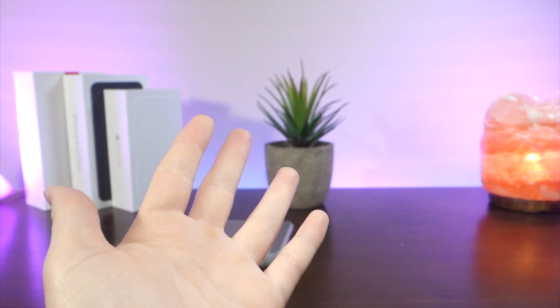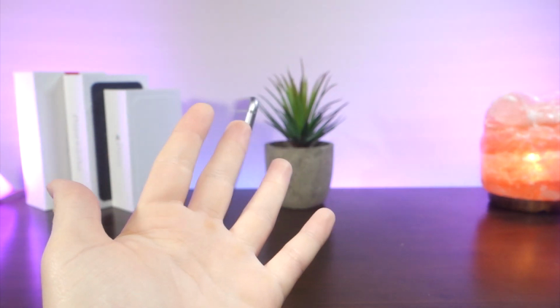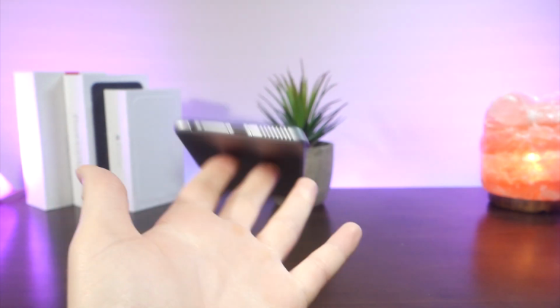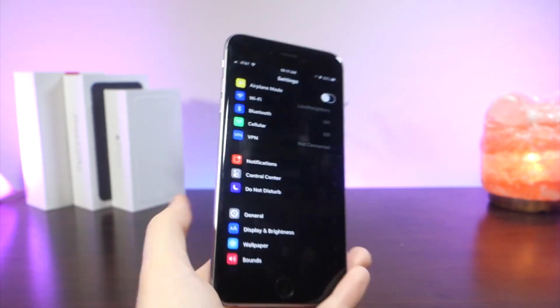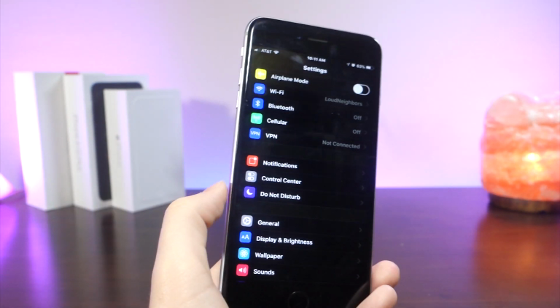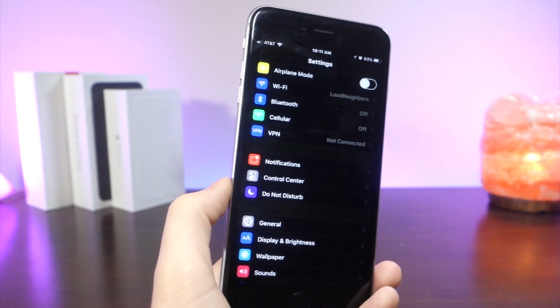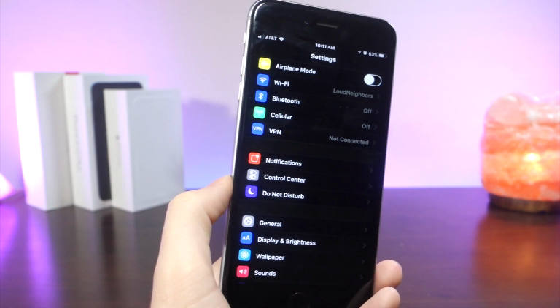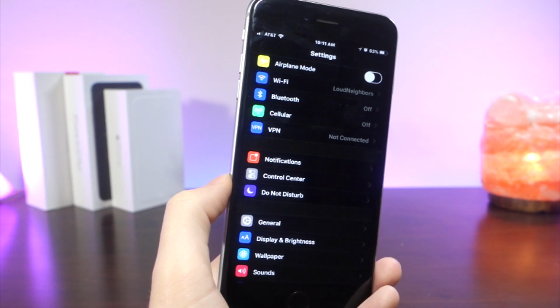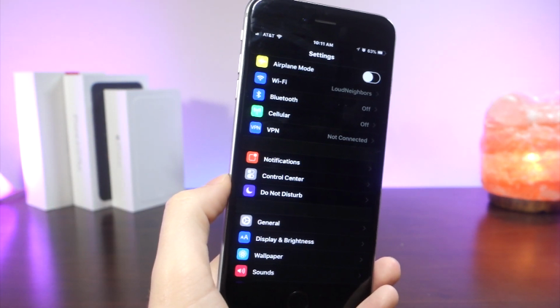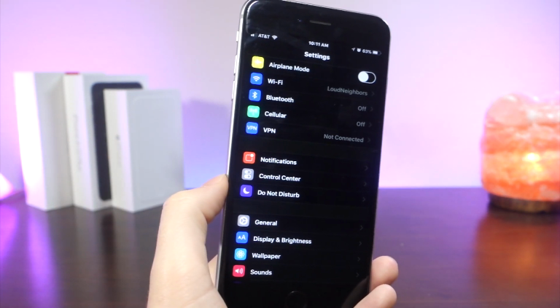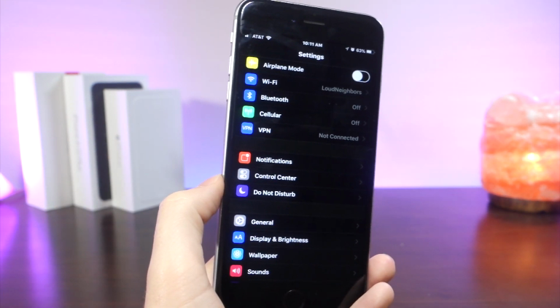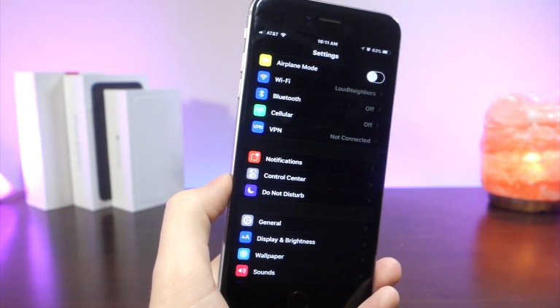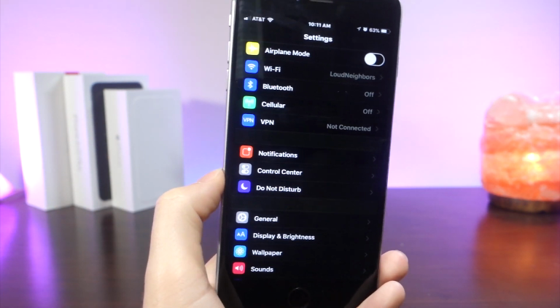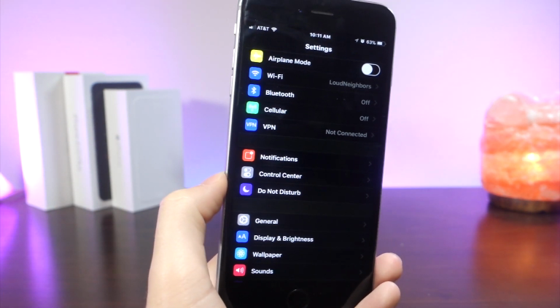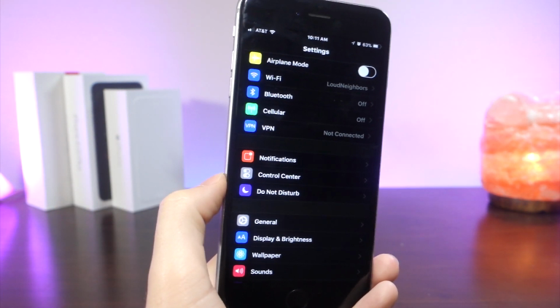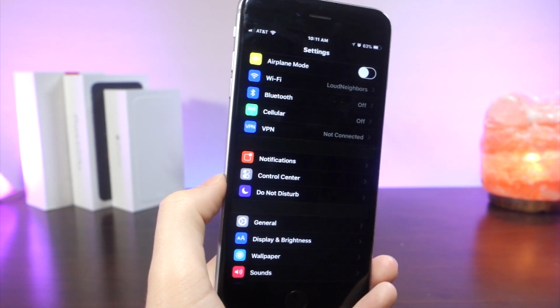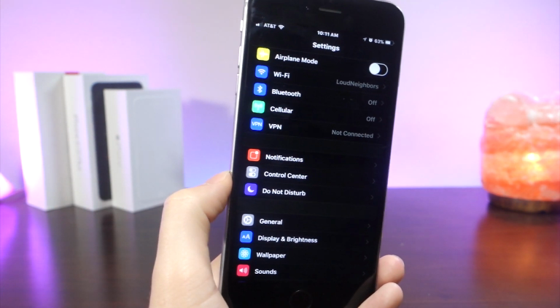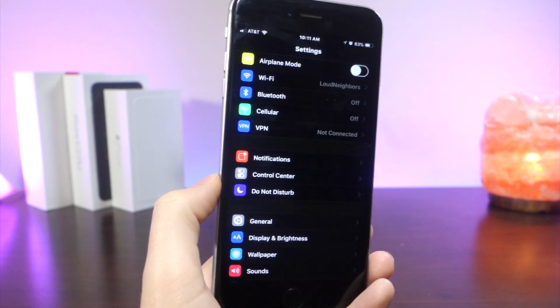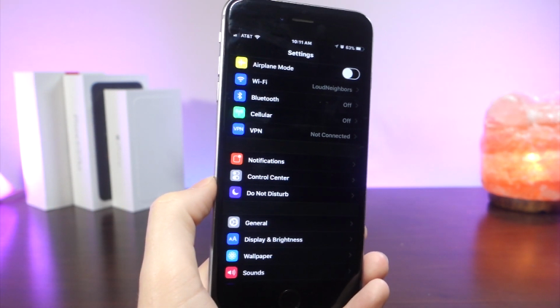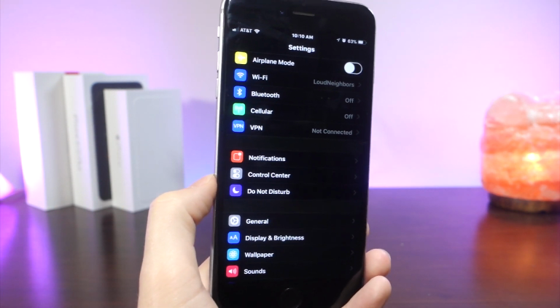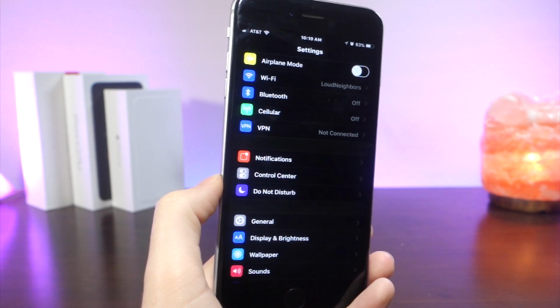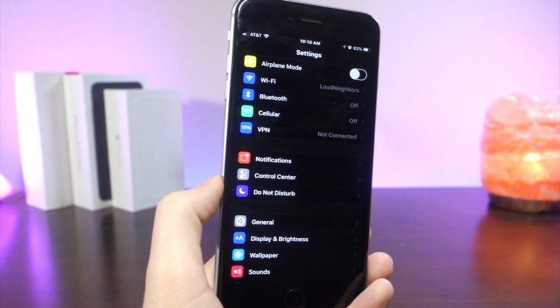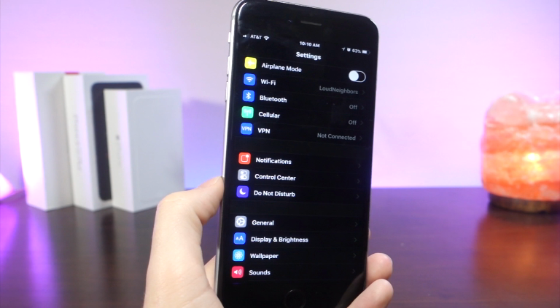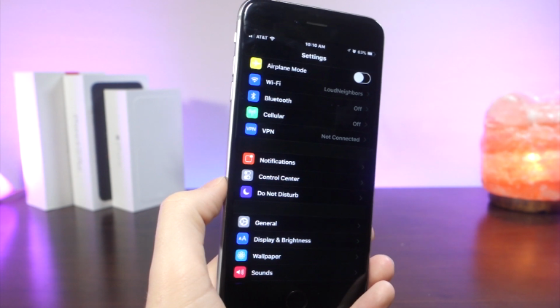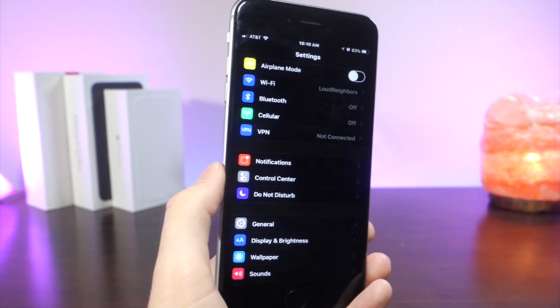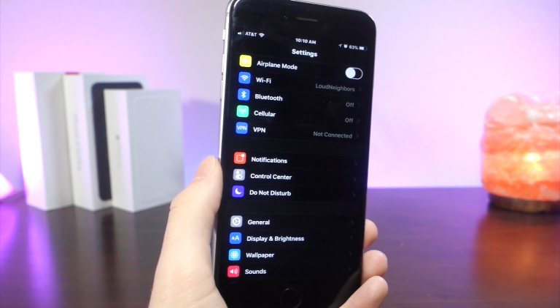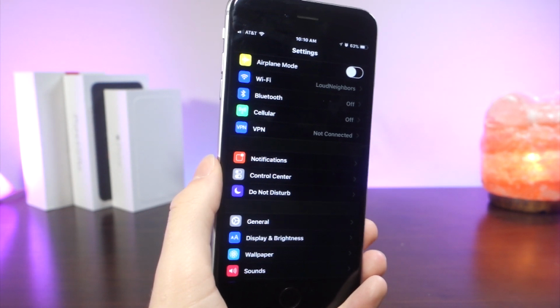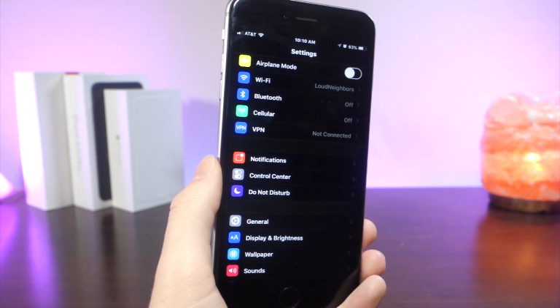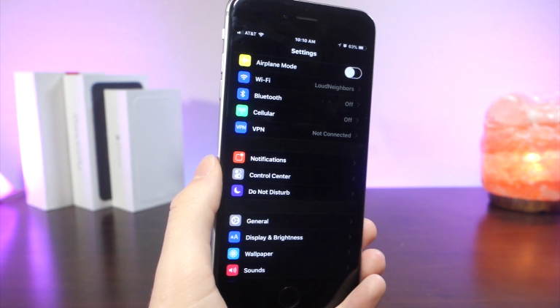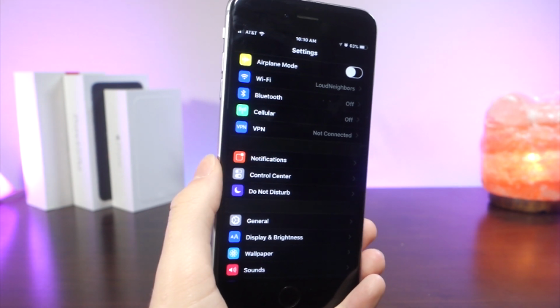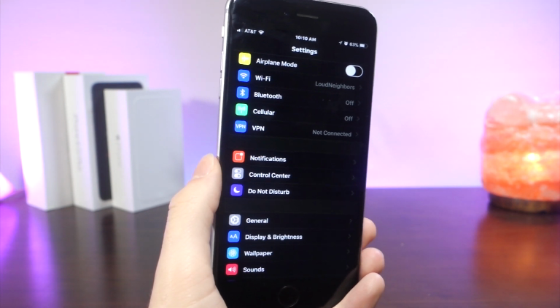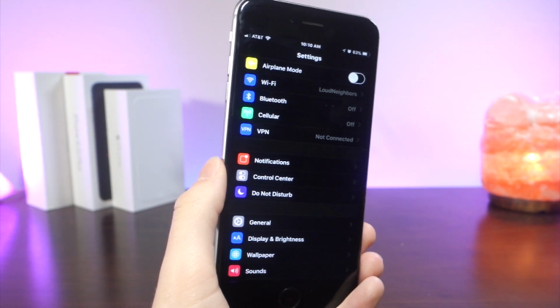What's up everyone, this is AlliTalkIsTech and I have good news. Night Mode is coming on iOS 11 and here is proof. Let's get started.